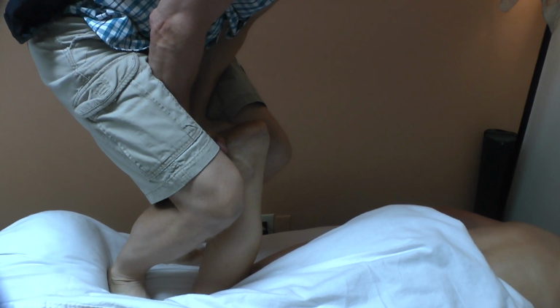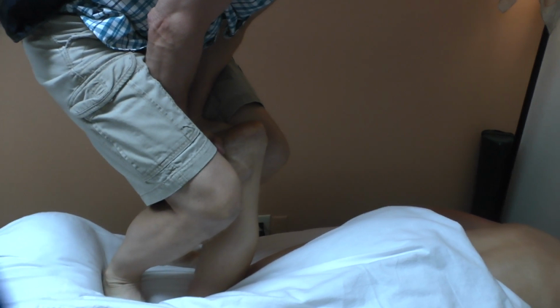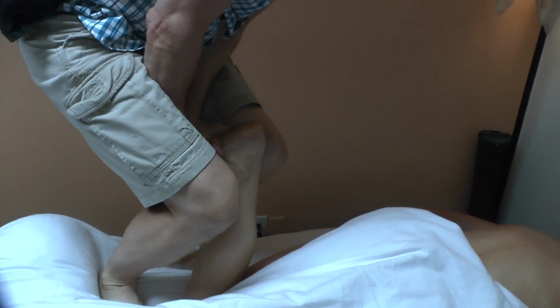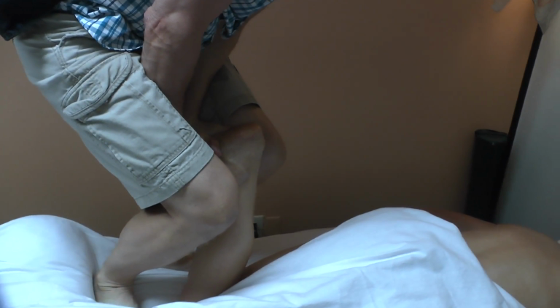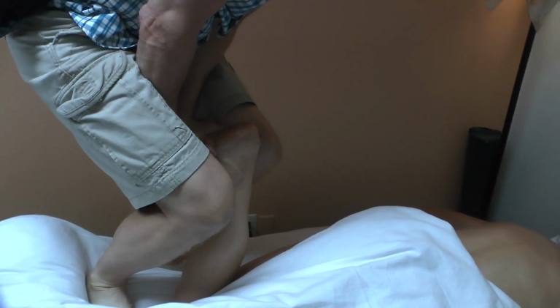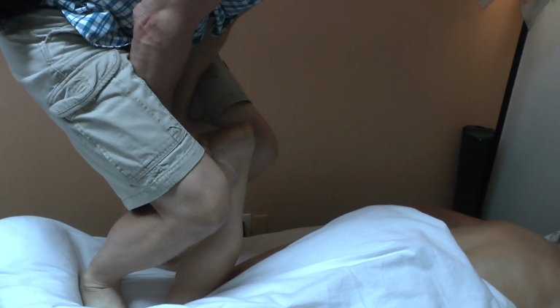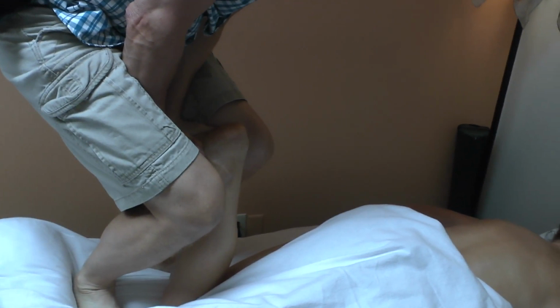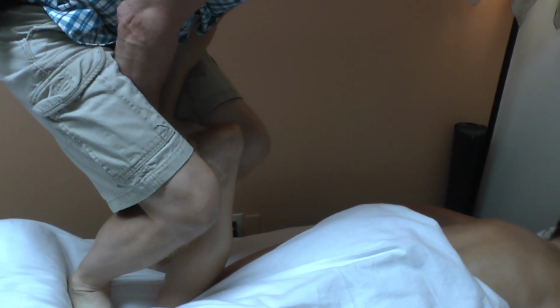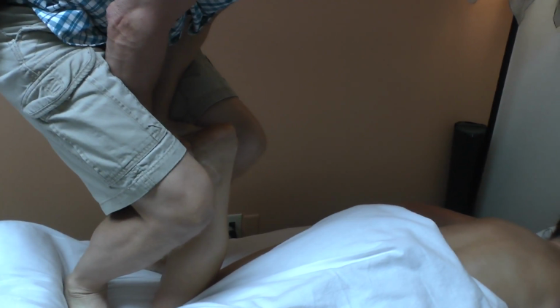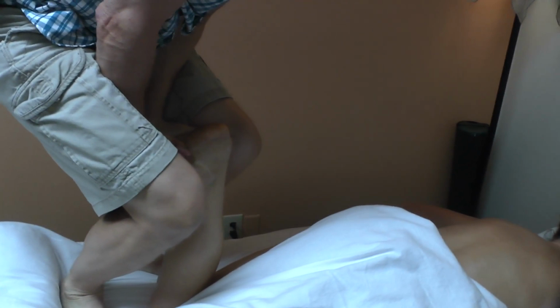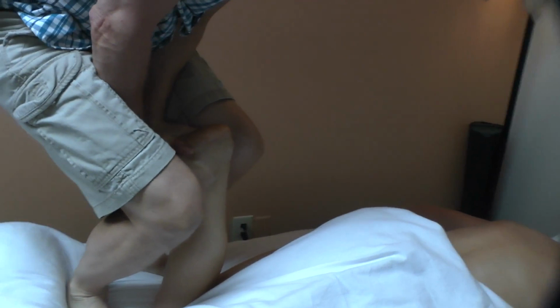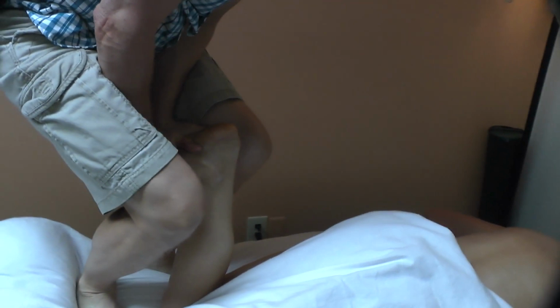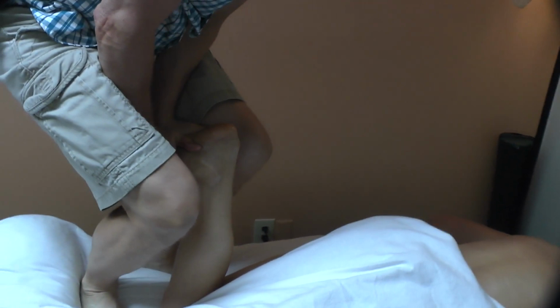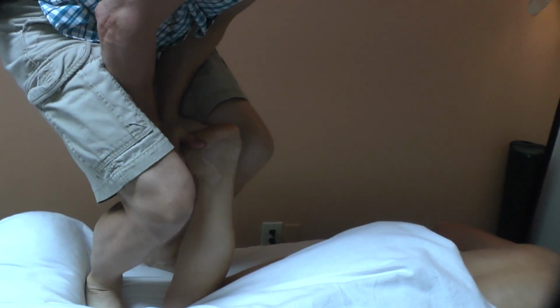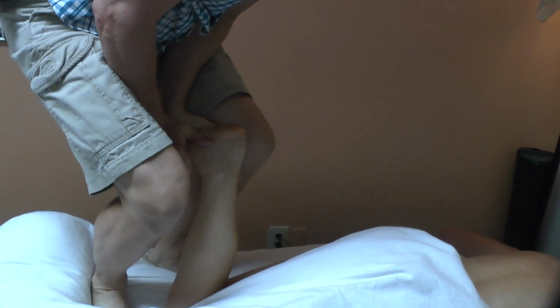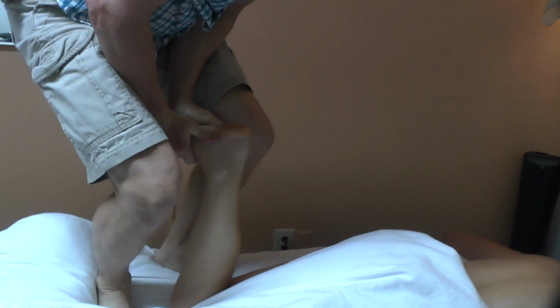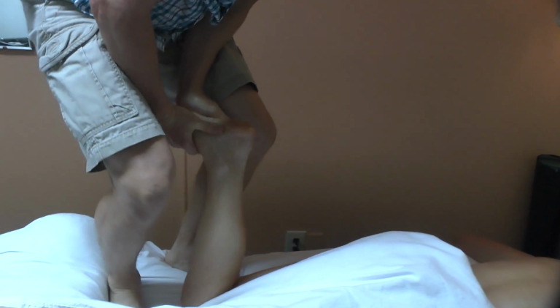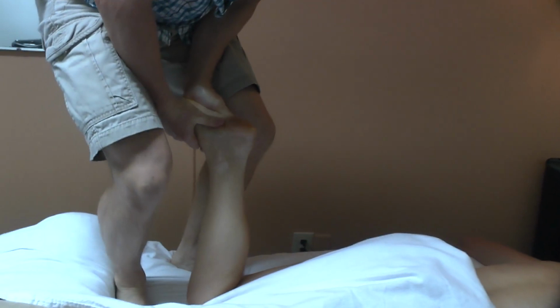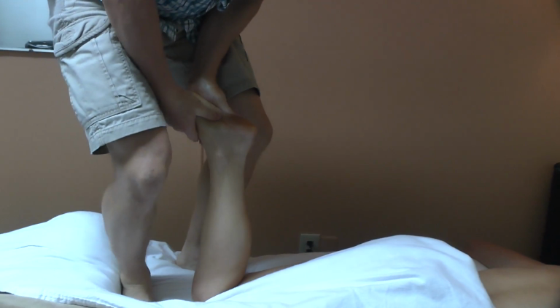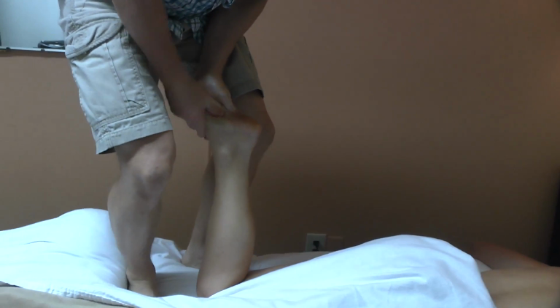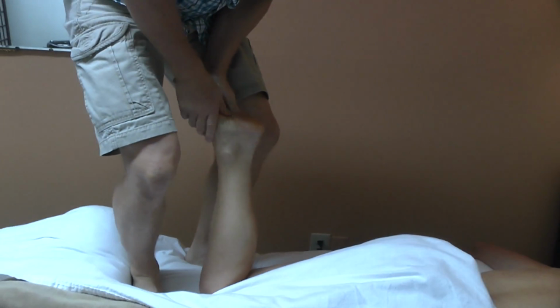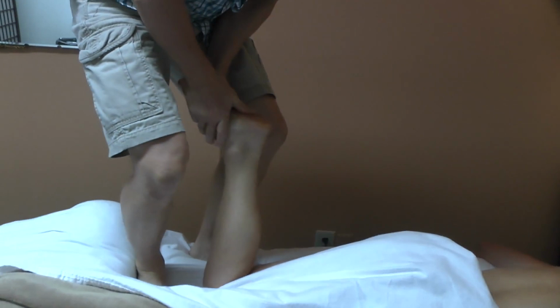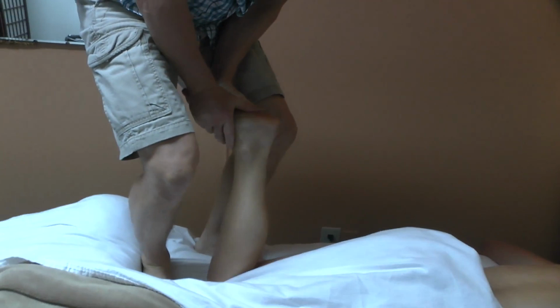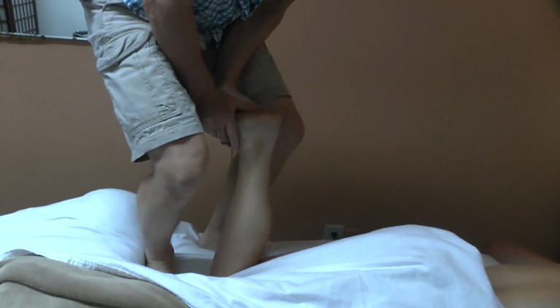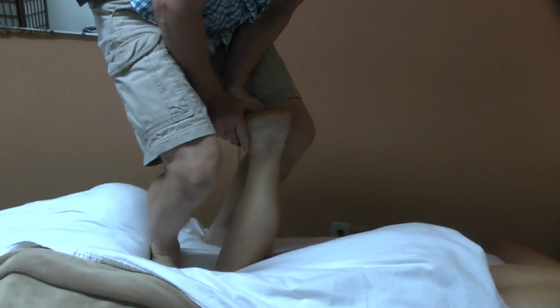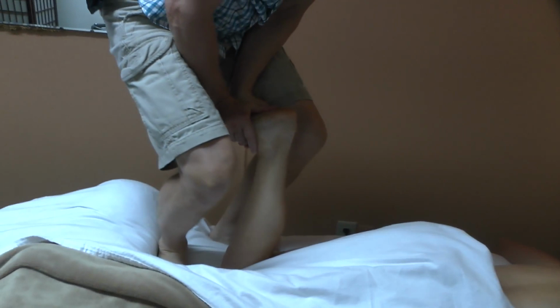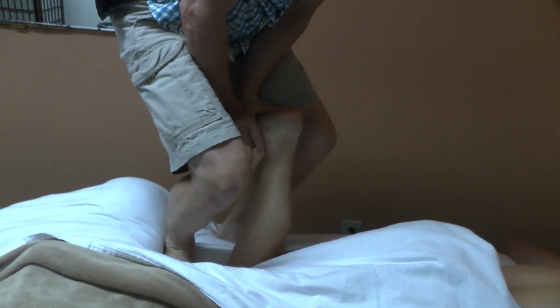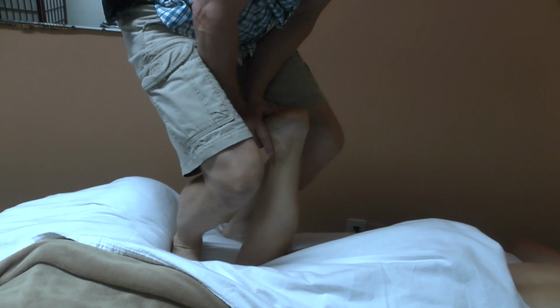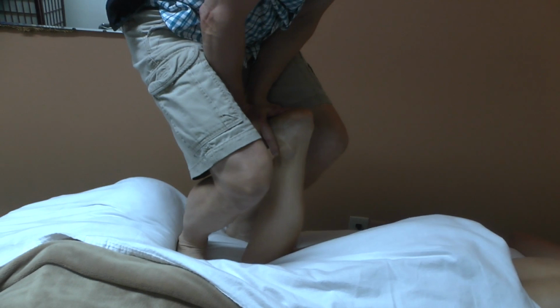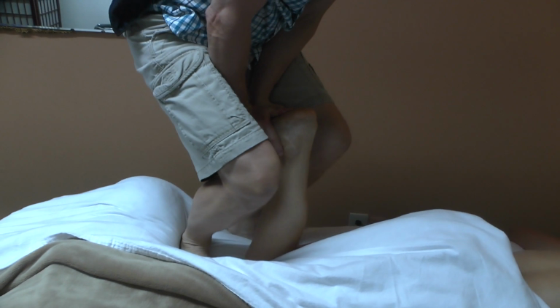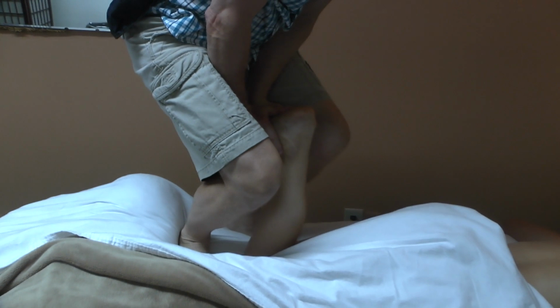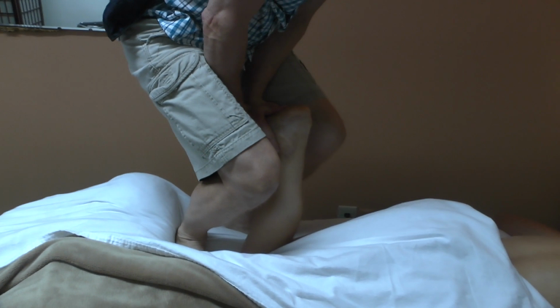How does that feel, Karen? Good. We are getting a deep enough stretch in there, but we need to go a little deeper.